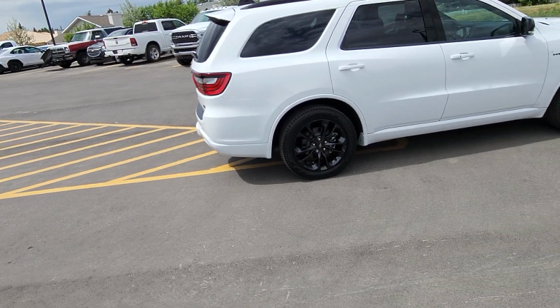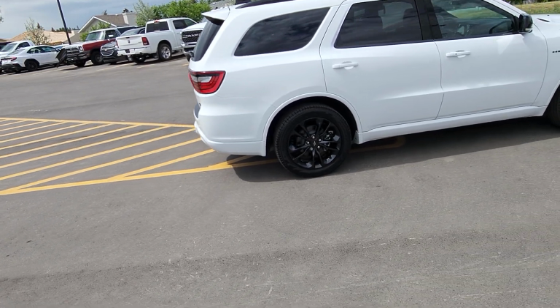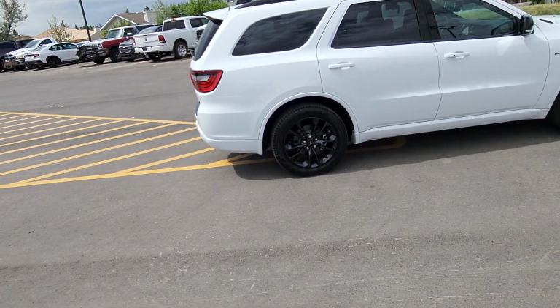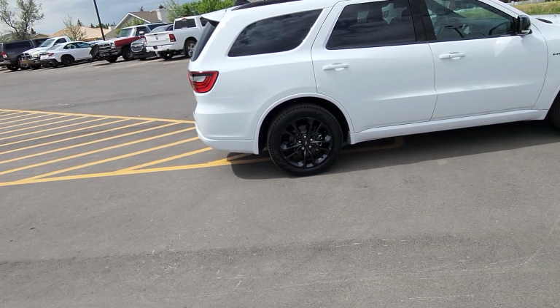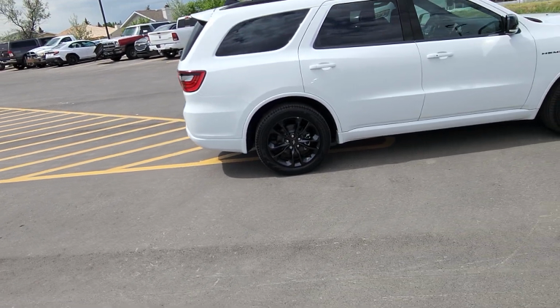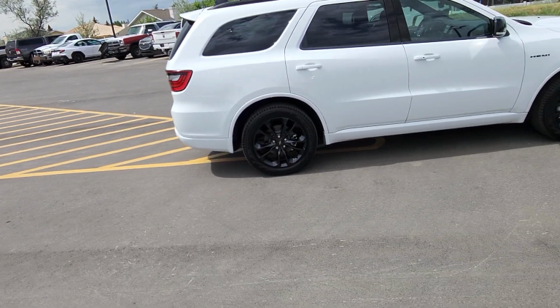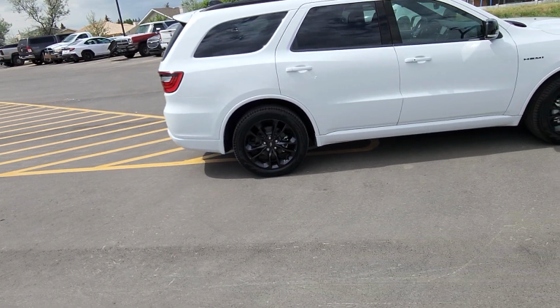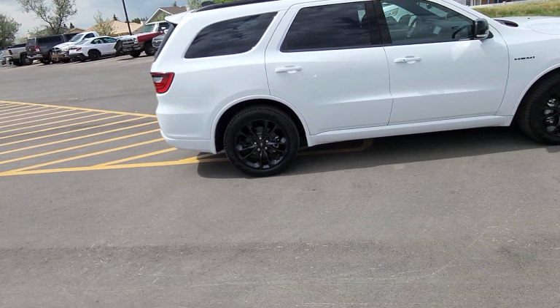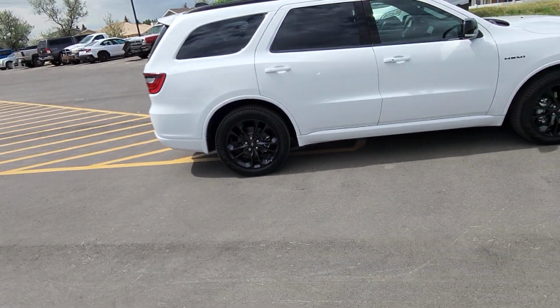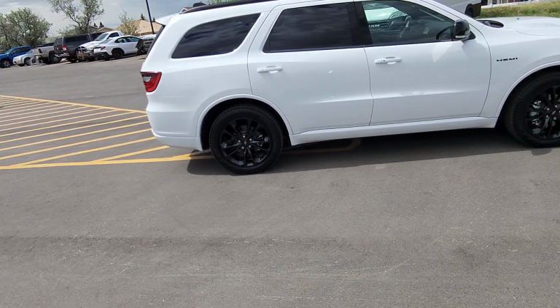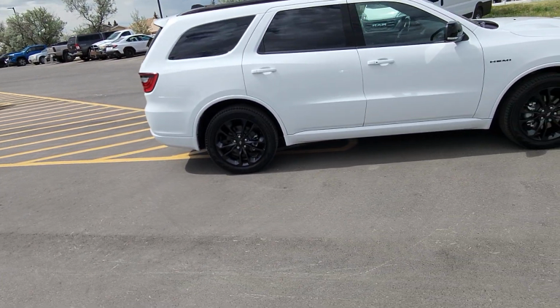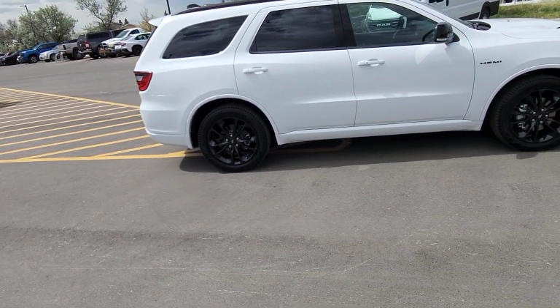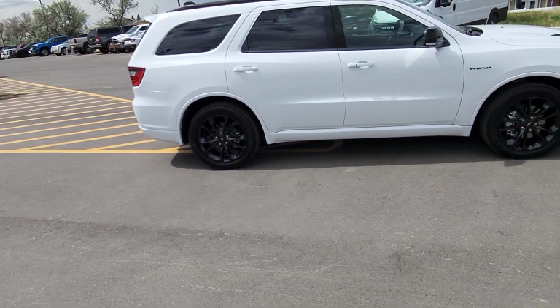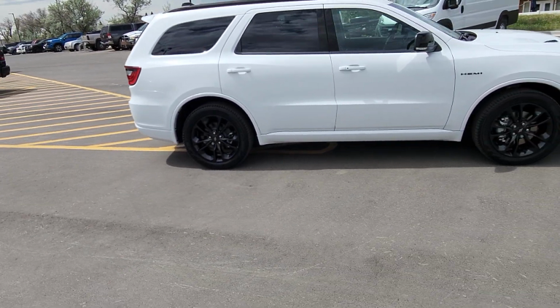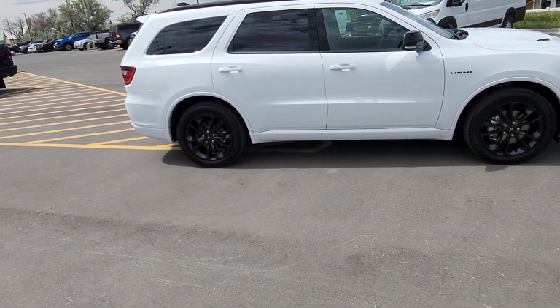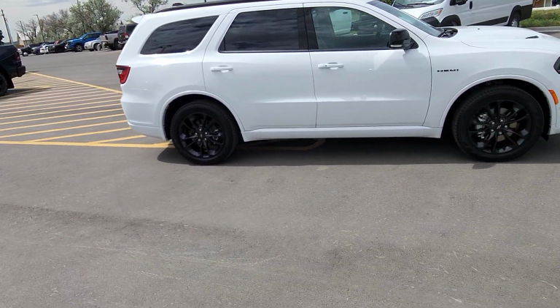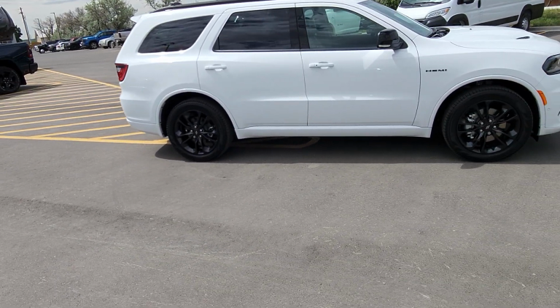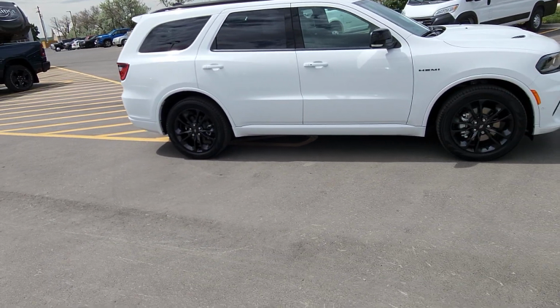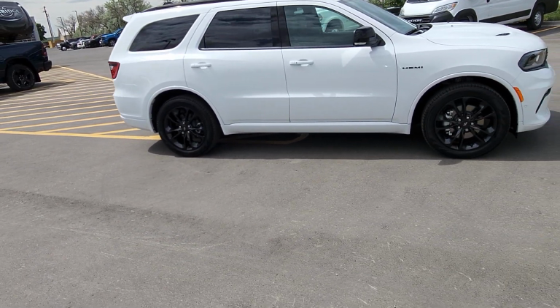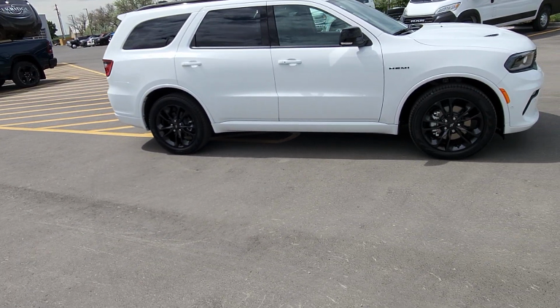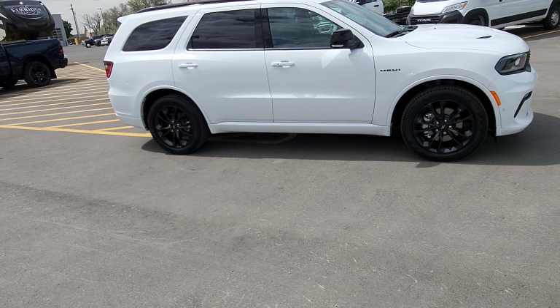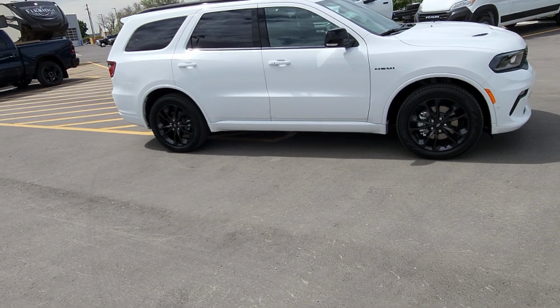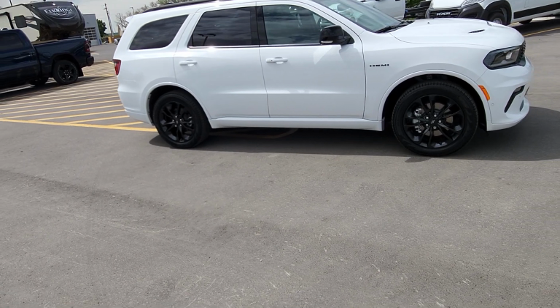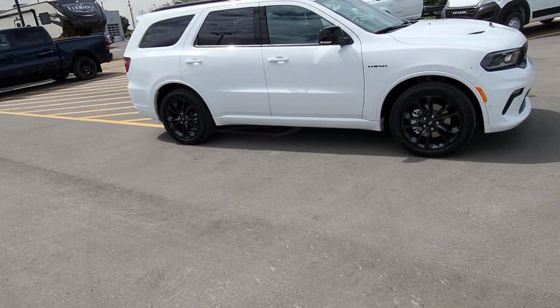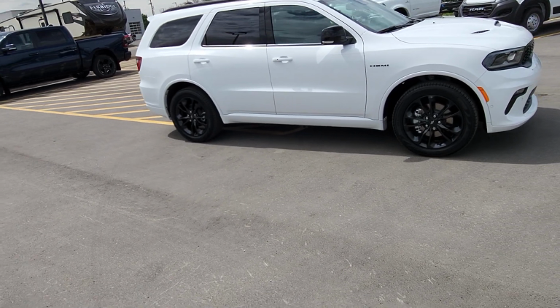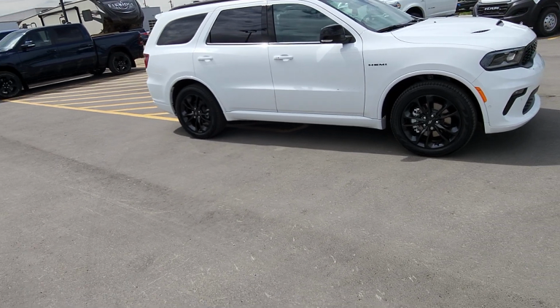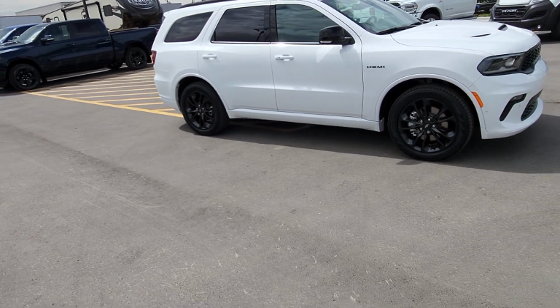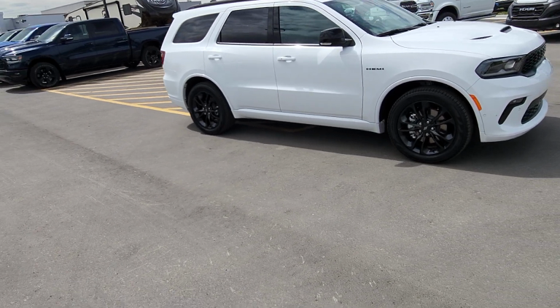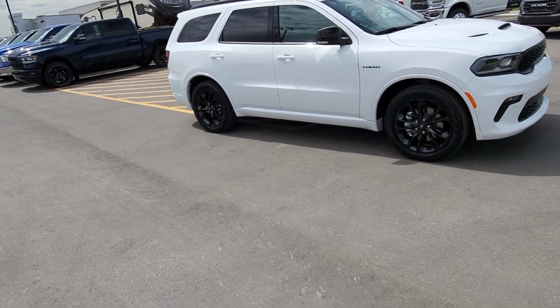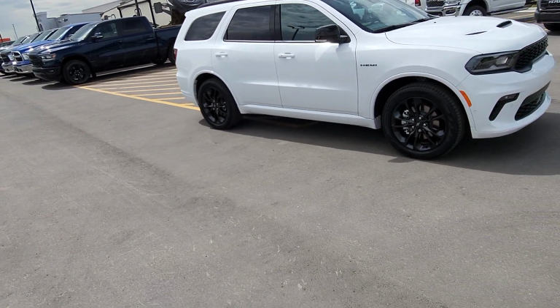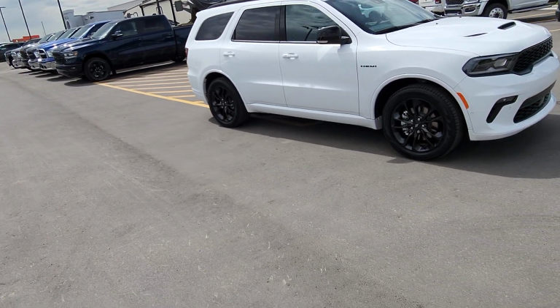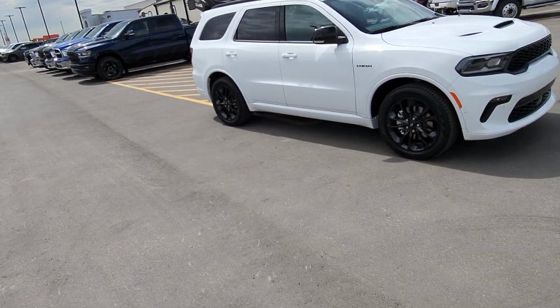Full trailering package, roof rack, sunroof, power liftgate, and Hemi V8 equipped.